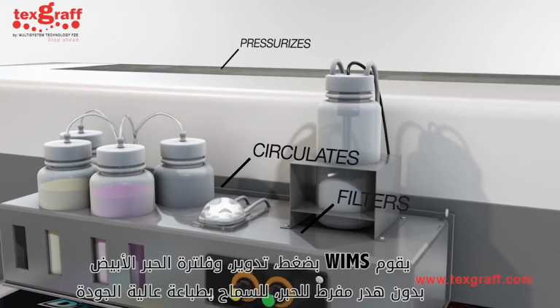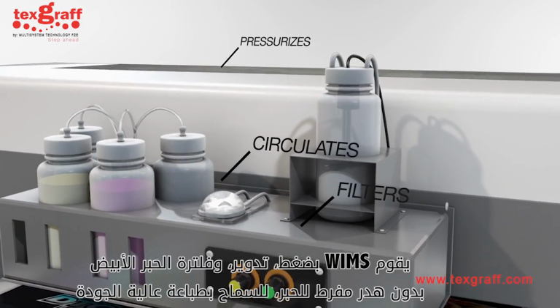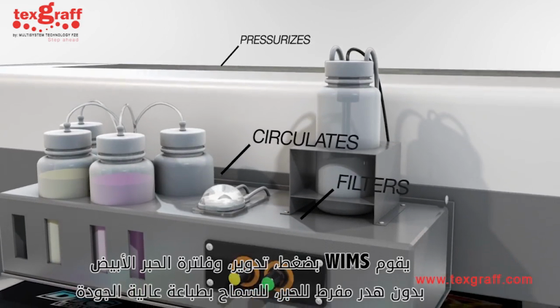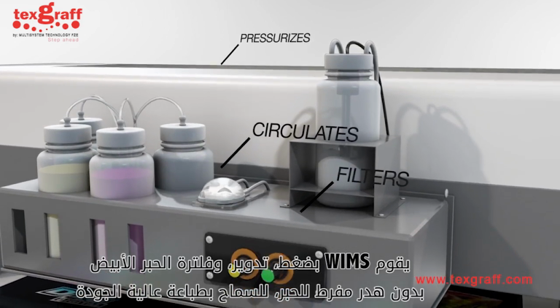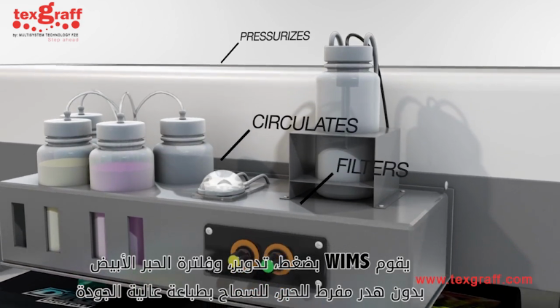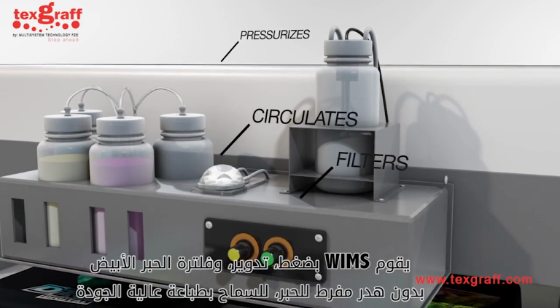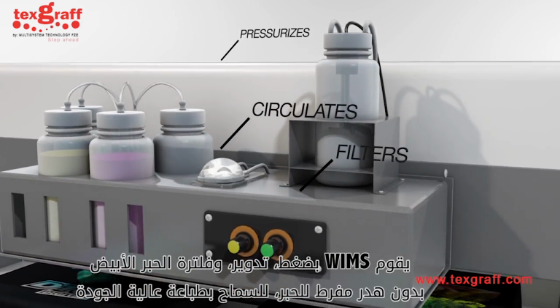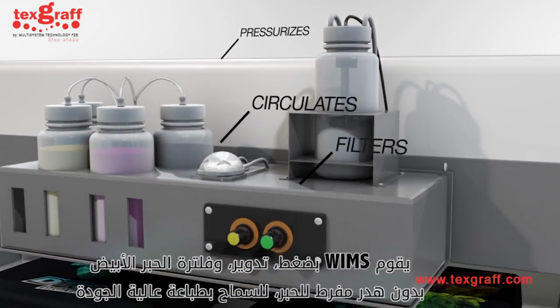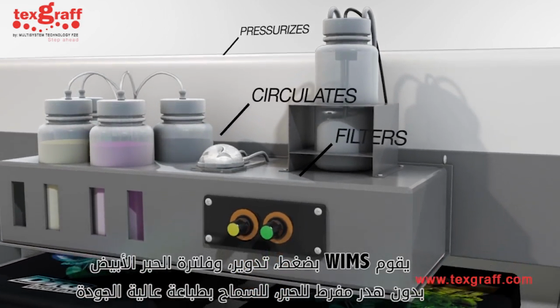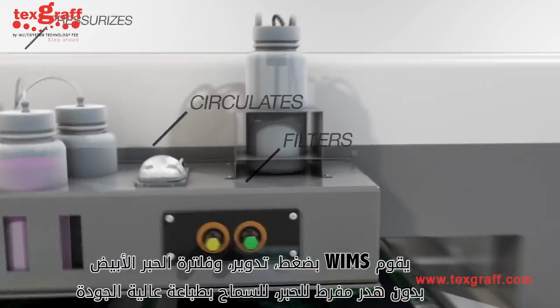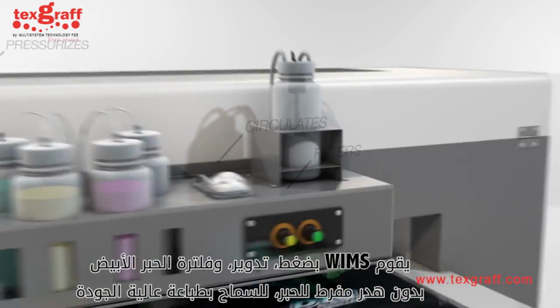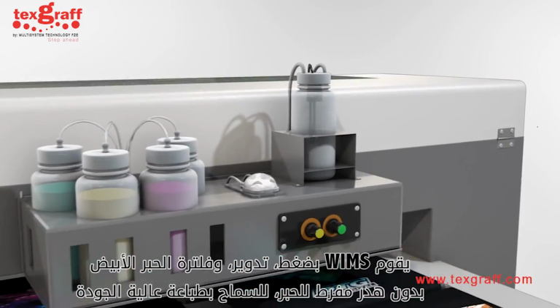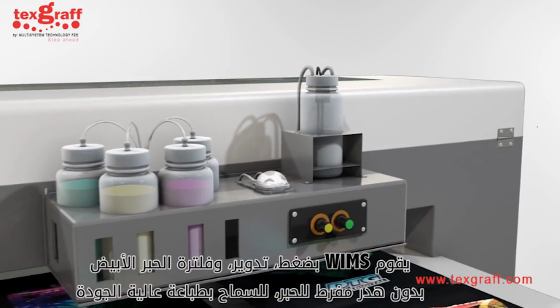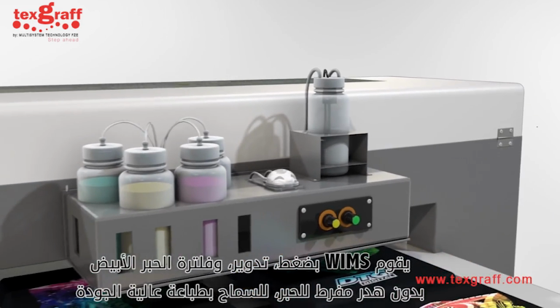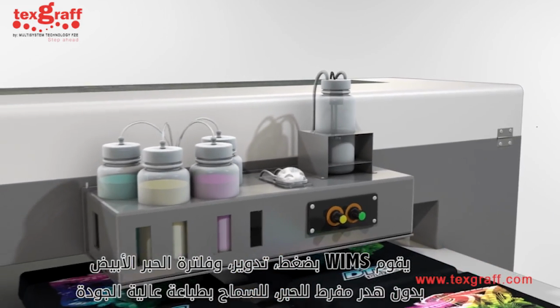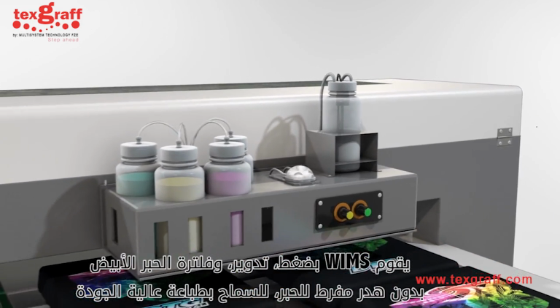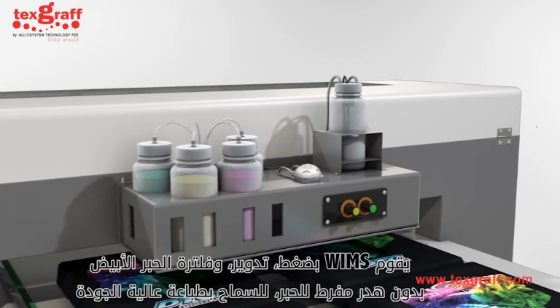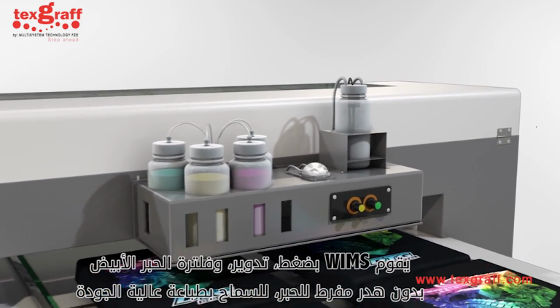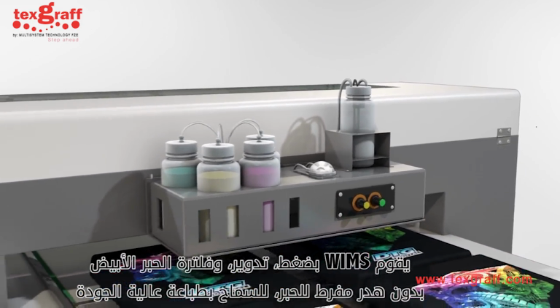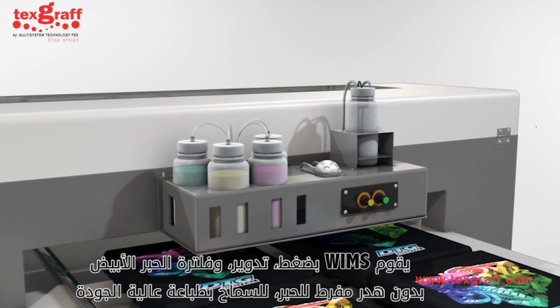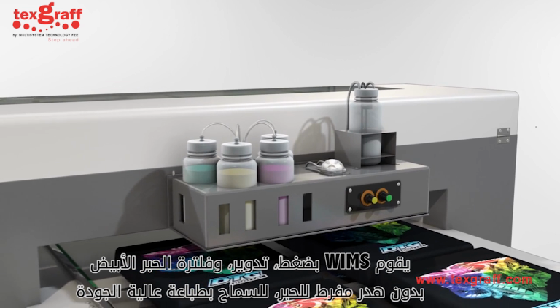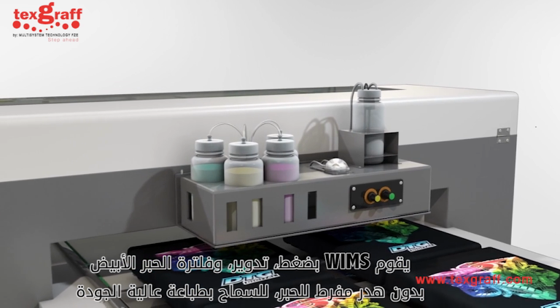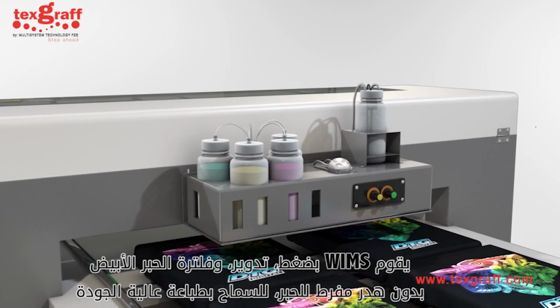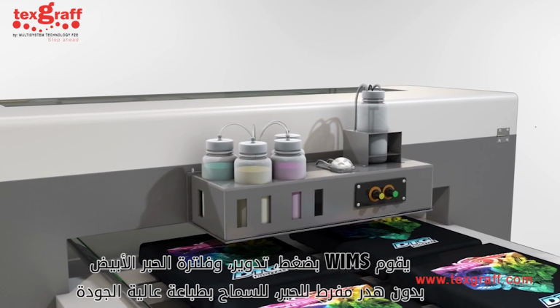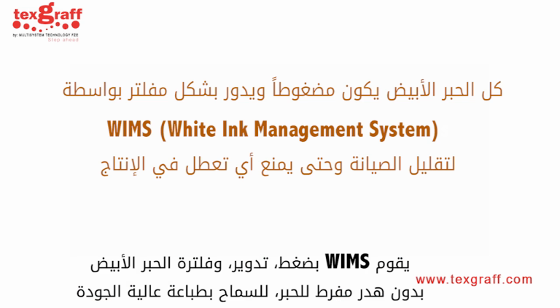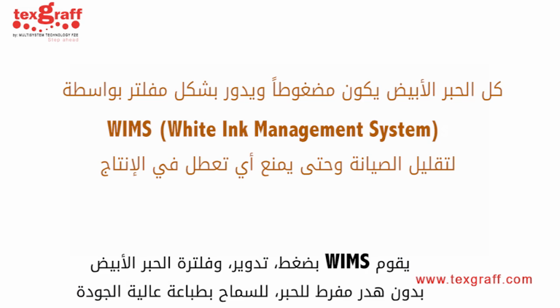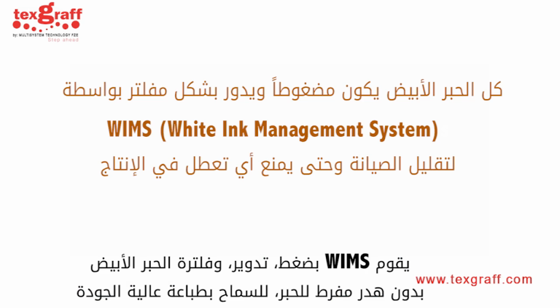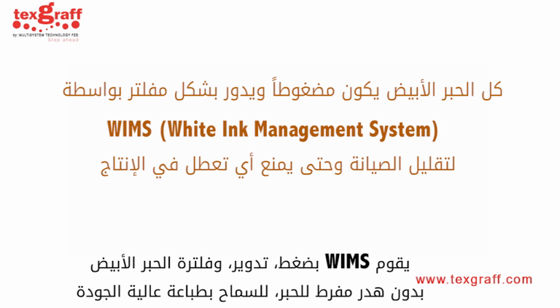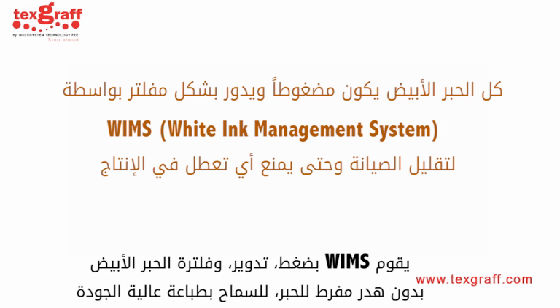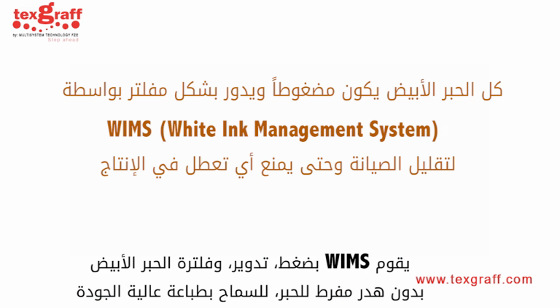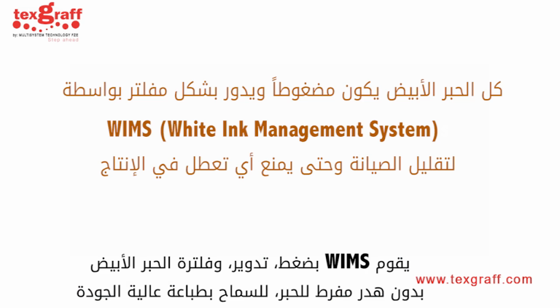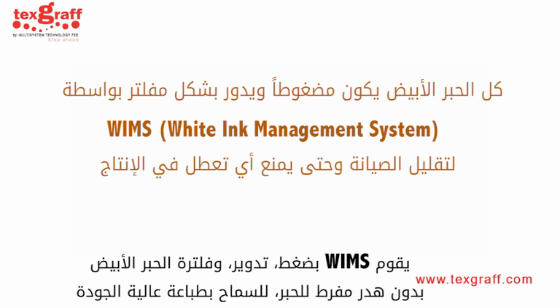WIMS pressurizes, circulates, and filters your ink without excessive and costly ink waste, allowing for a greater print quality.